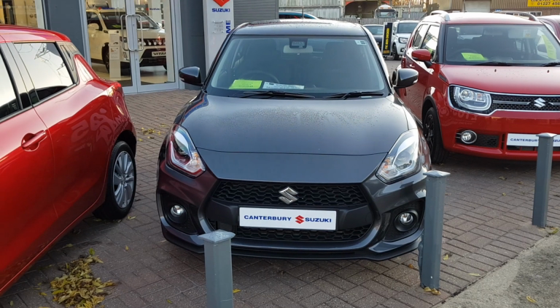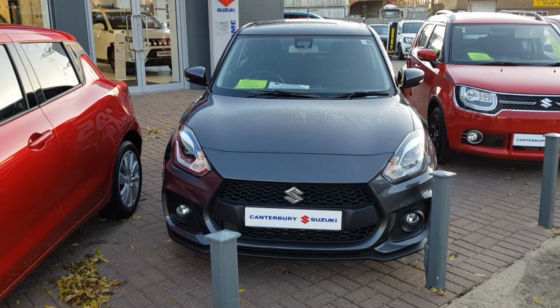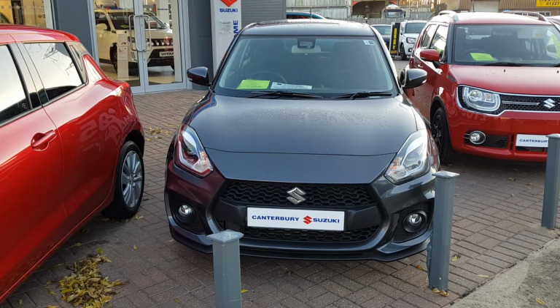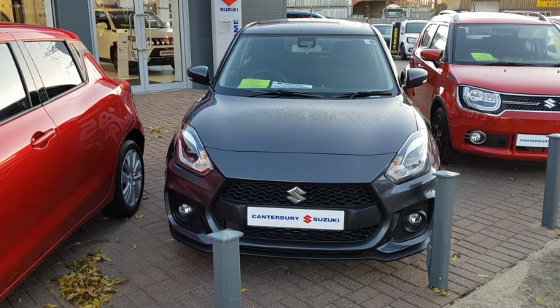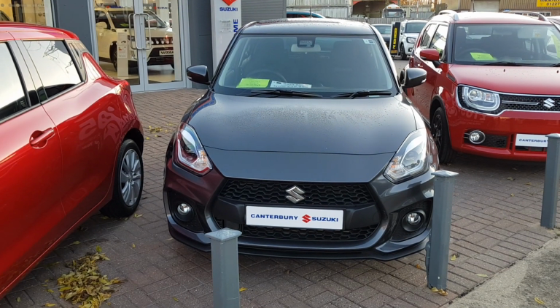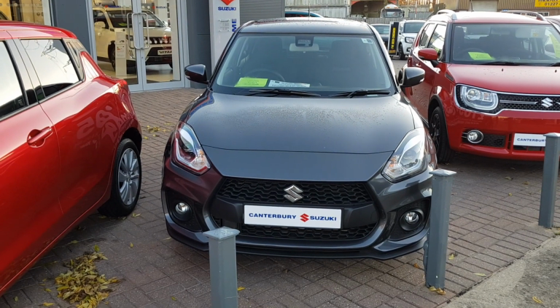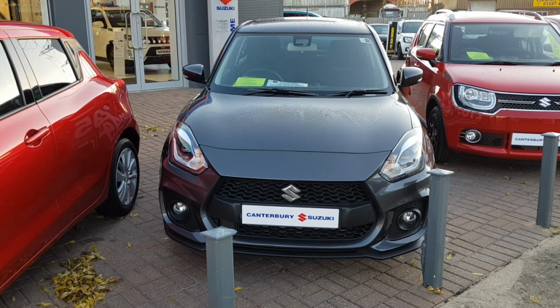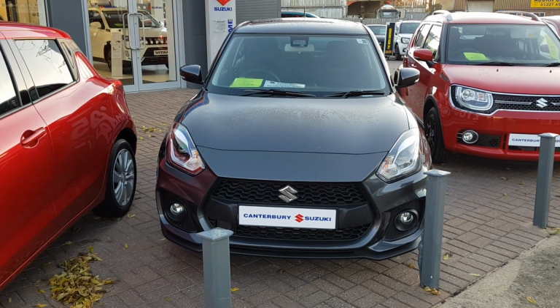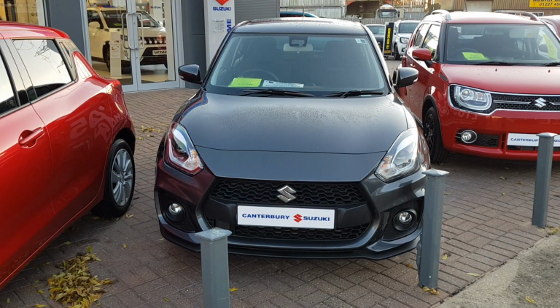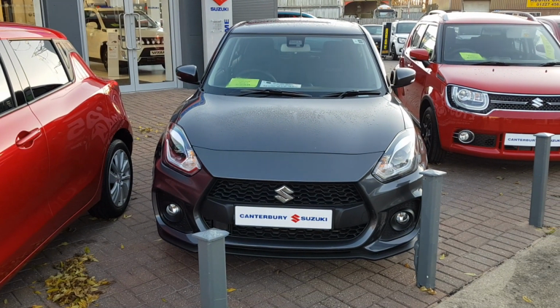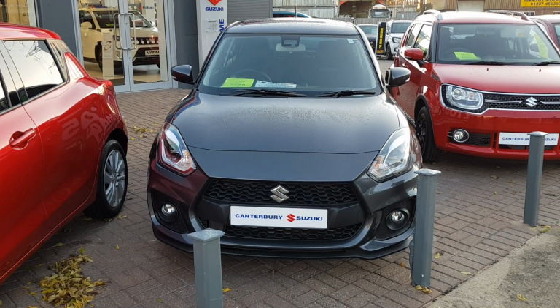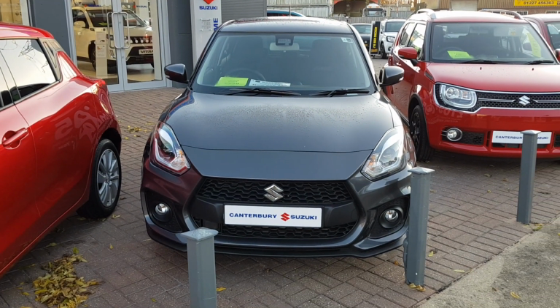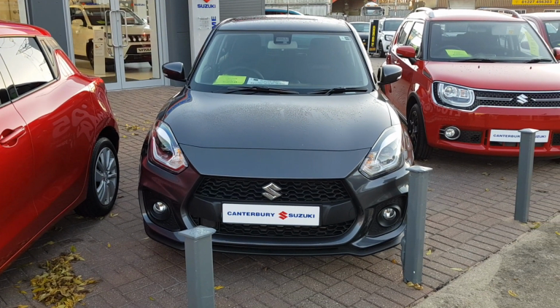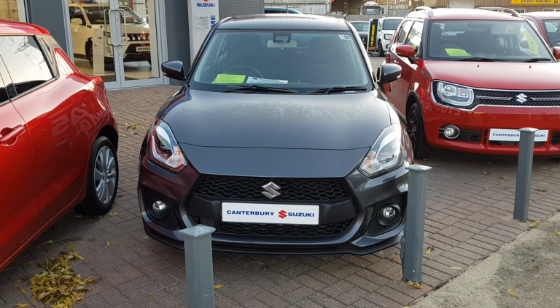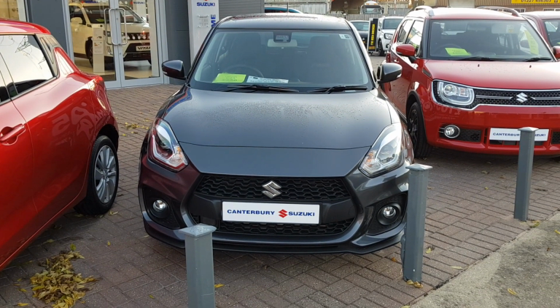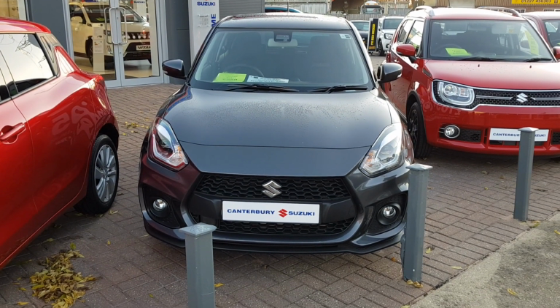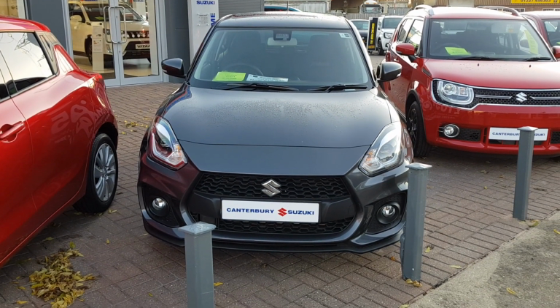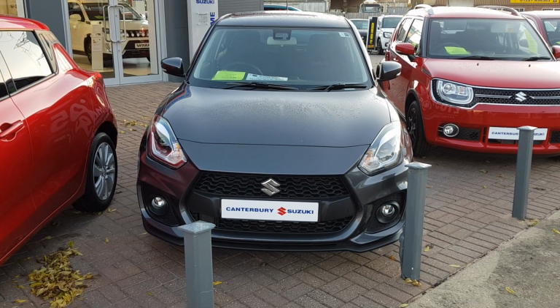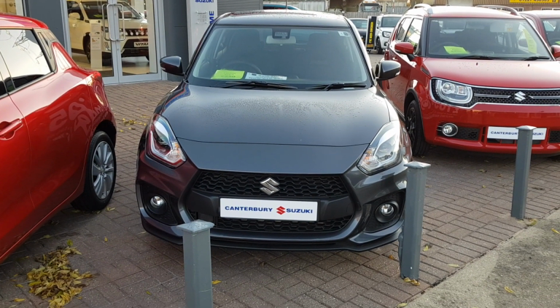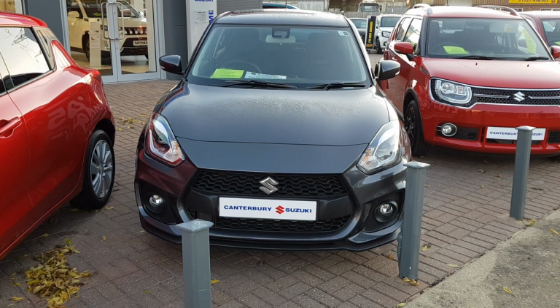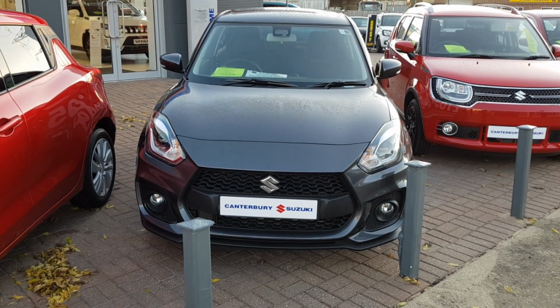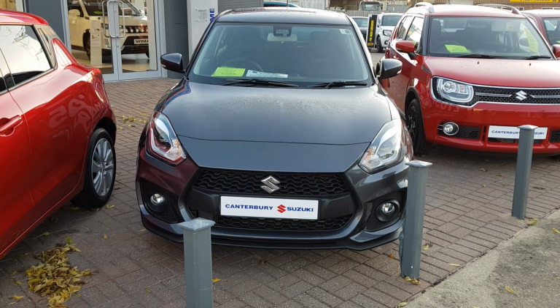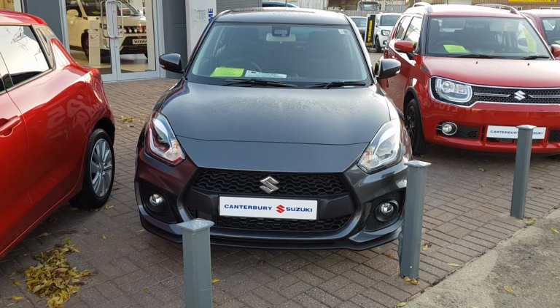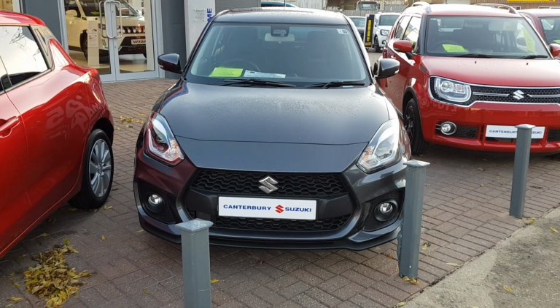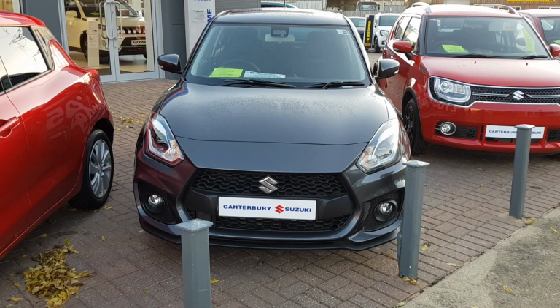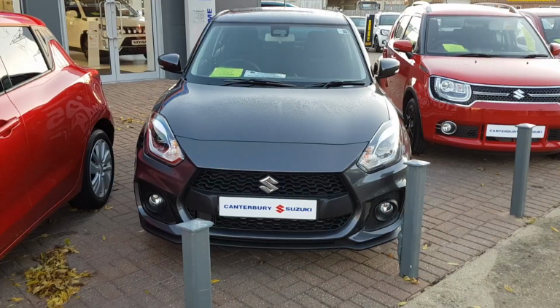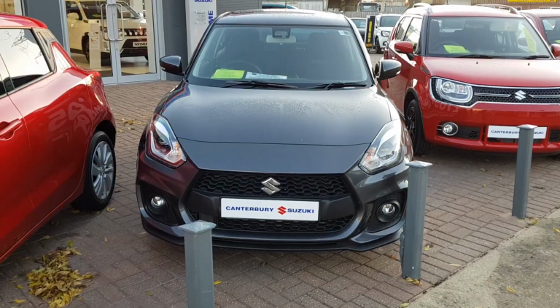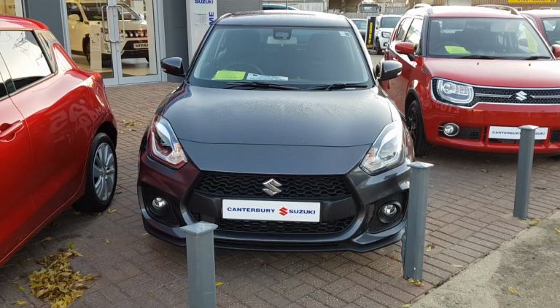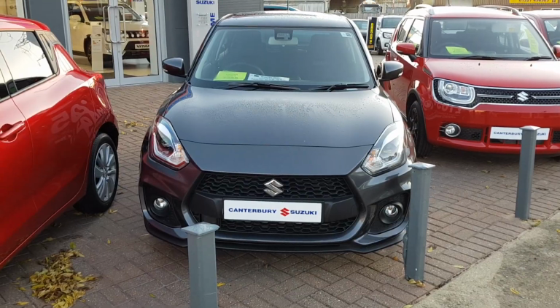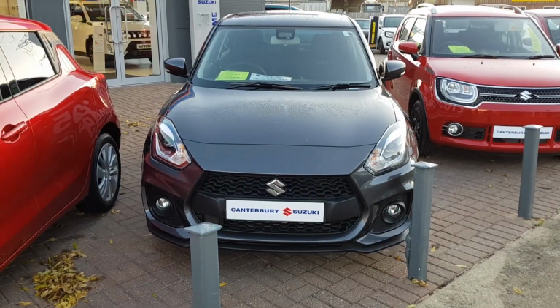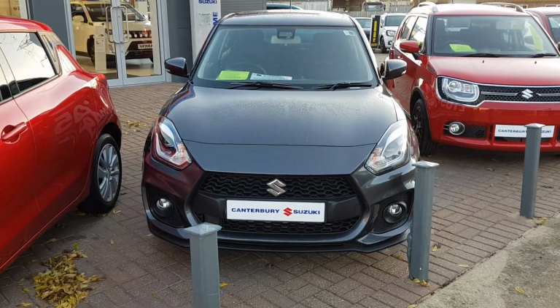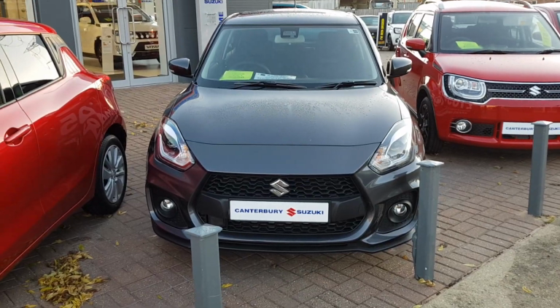Welcome to Canterbury Free Suzuki. This is our Swift Sport 1.4L Booster Jet engine in a metallic mineral grey.